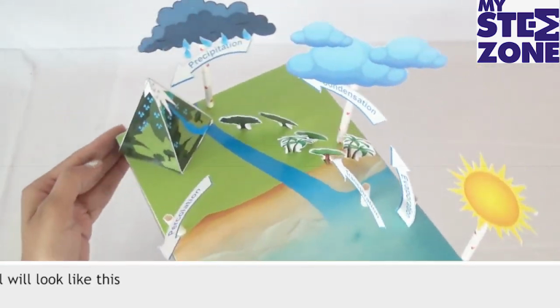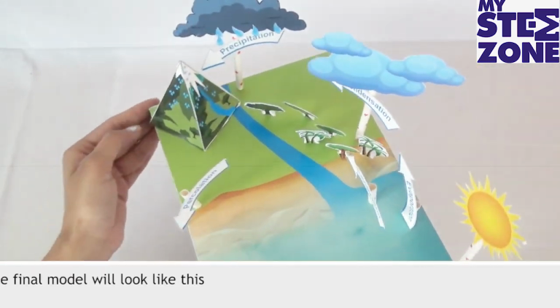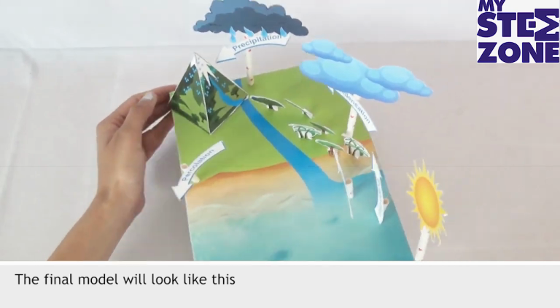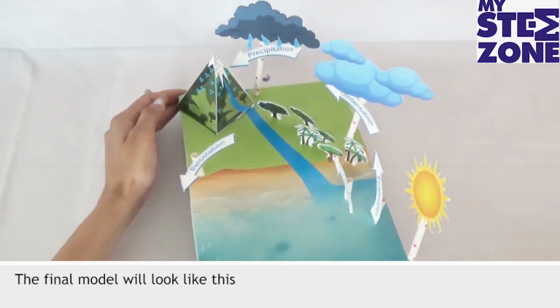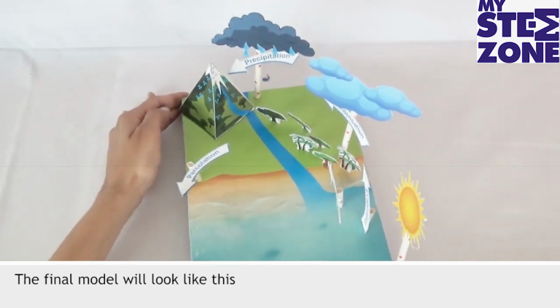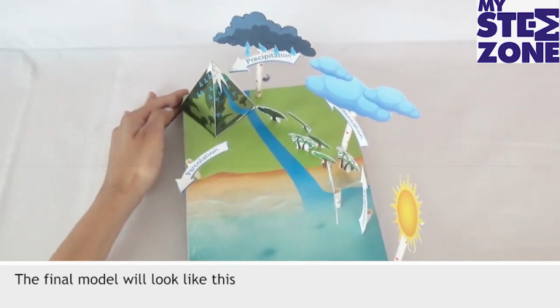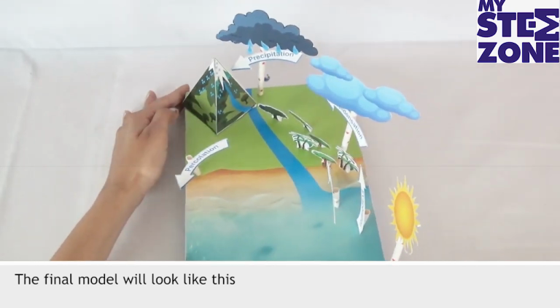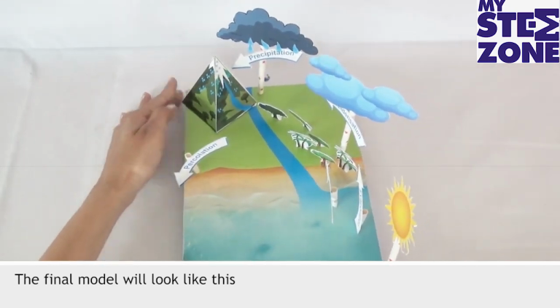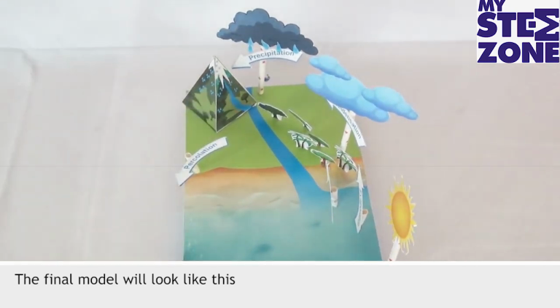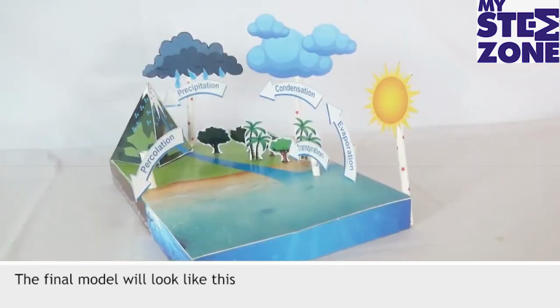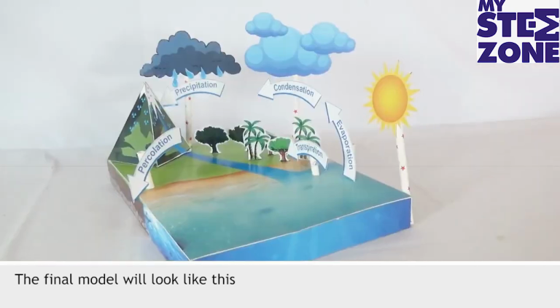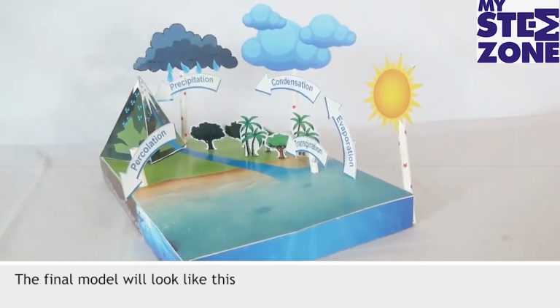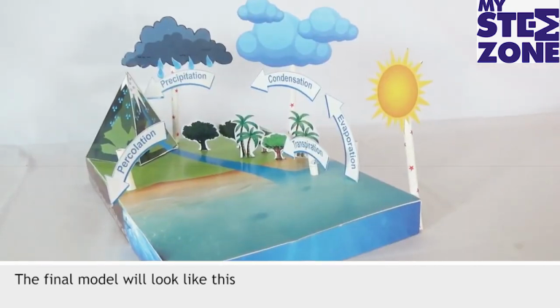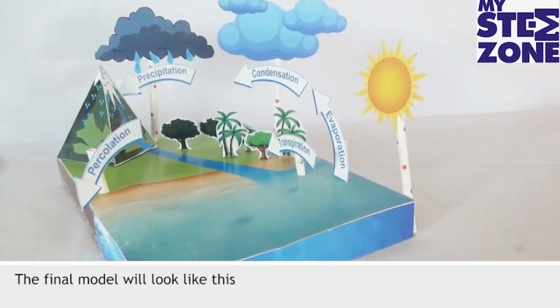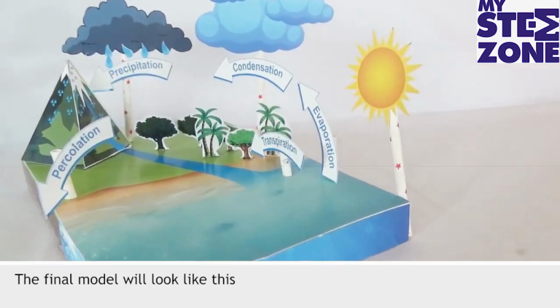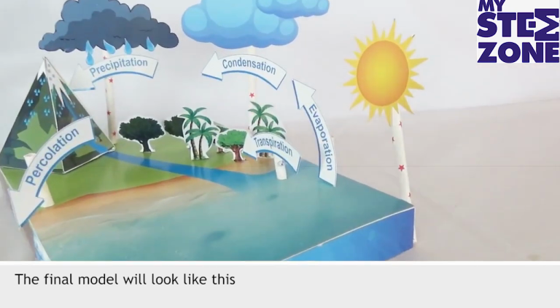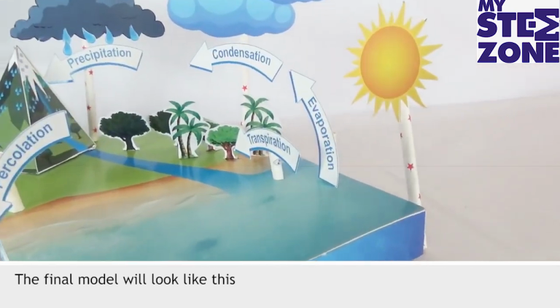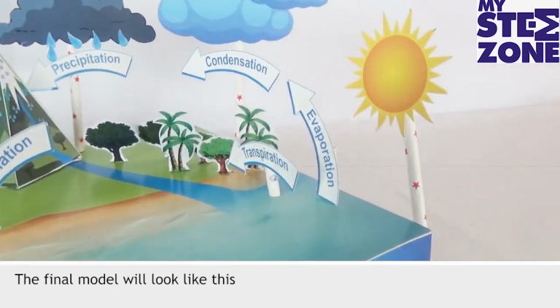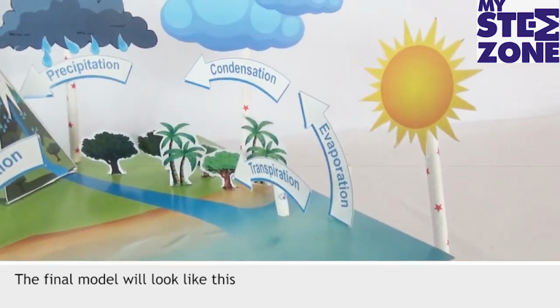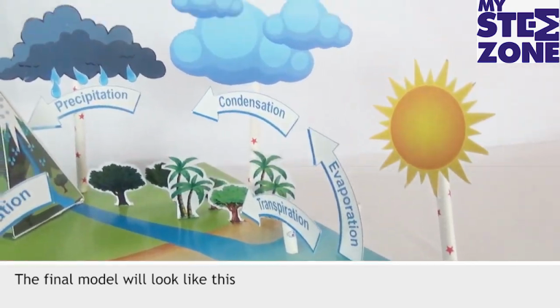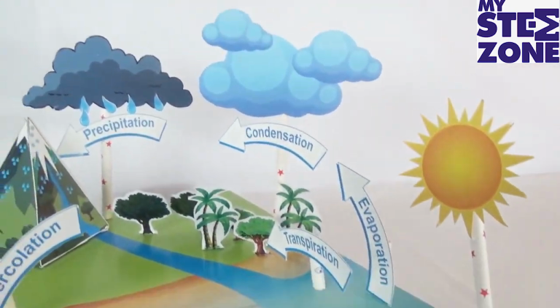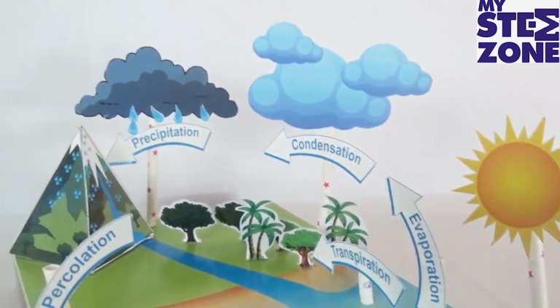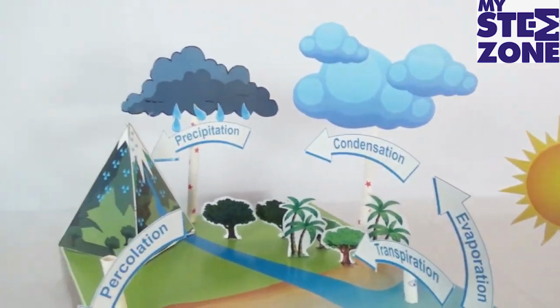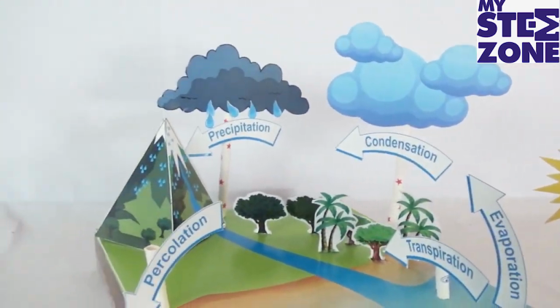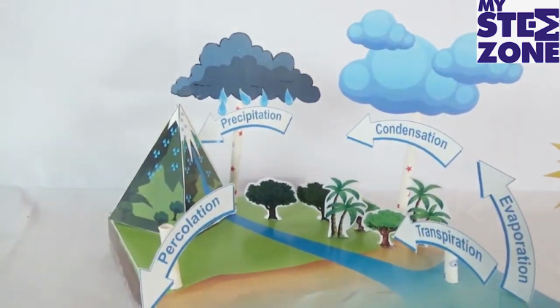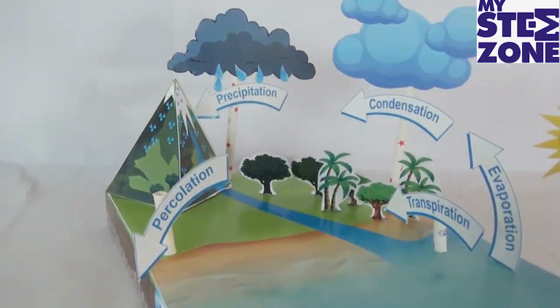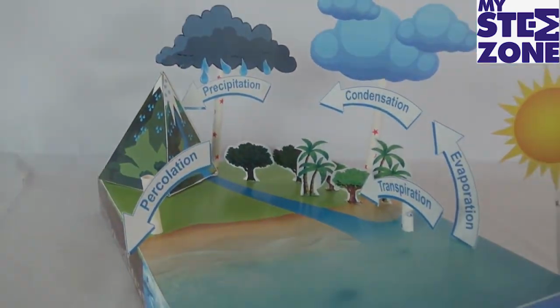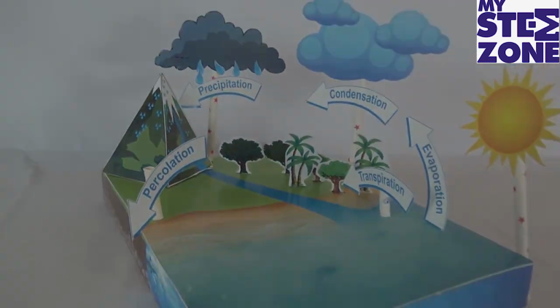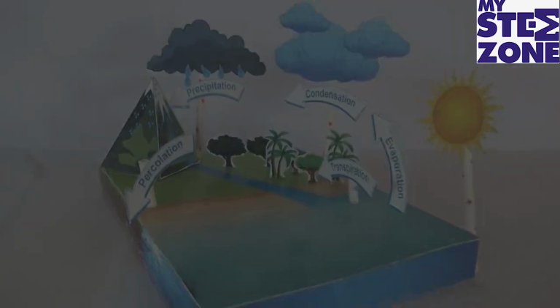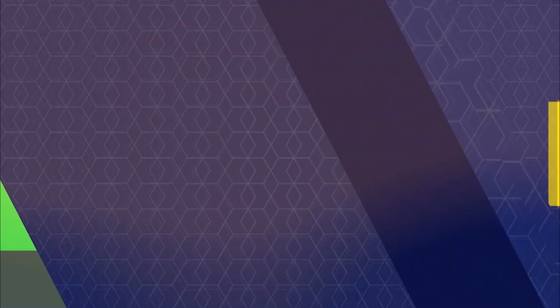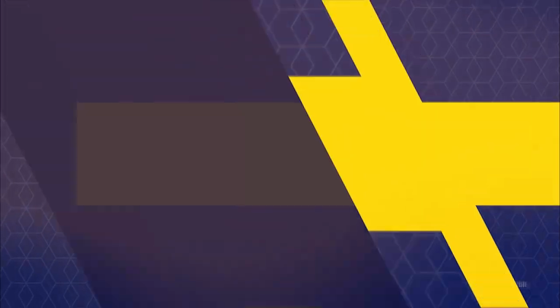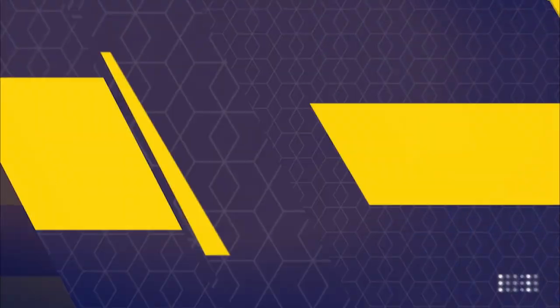The final model will look like this. I'll see you next time. Bye.